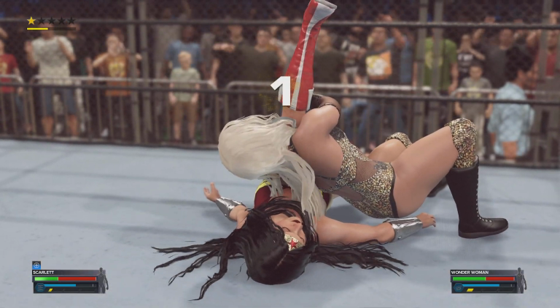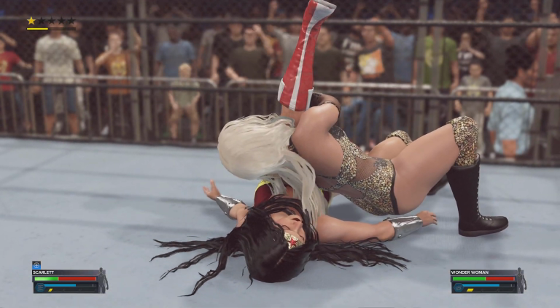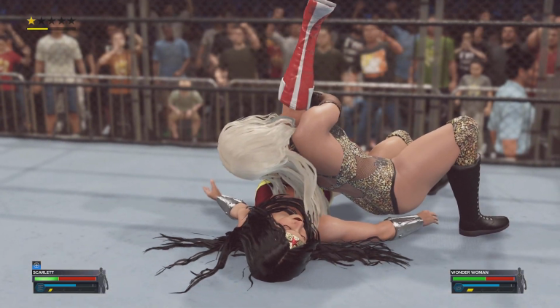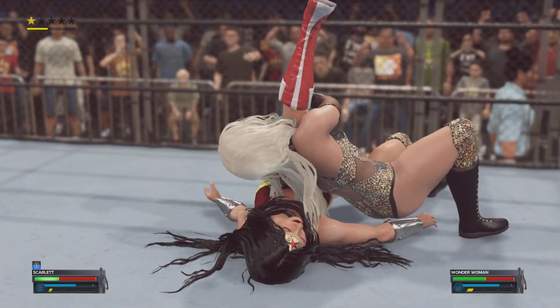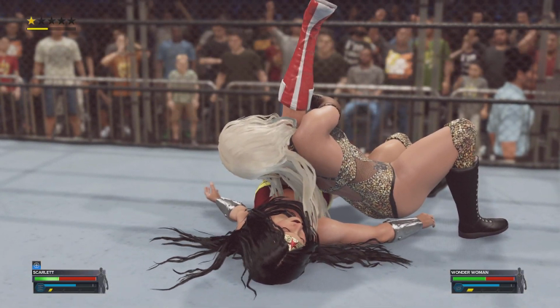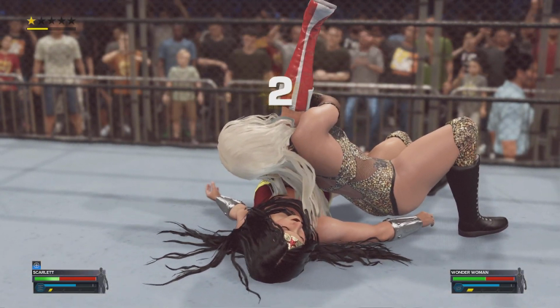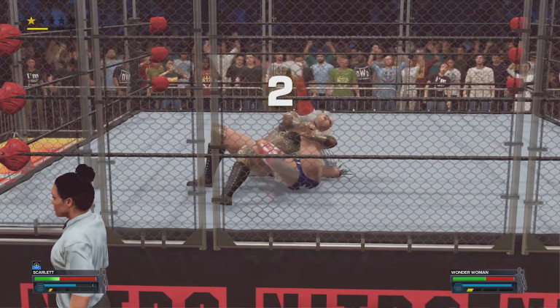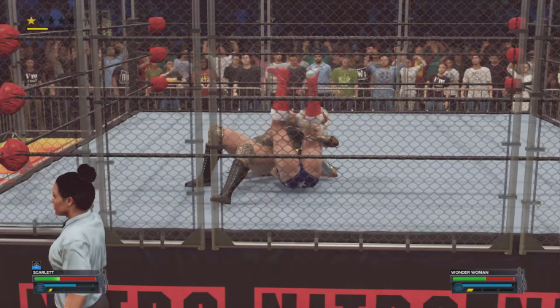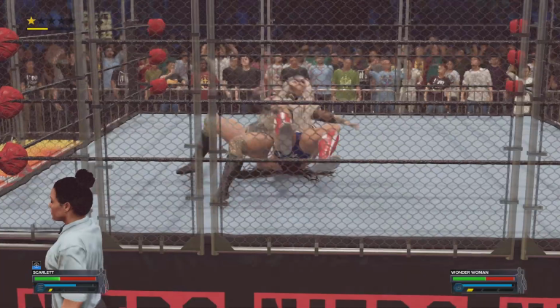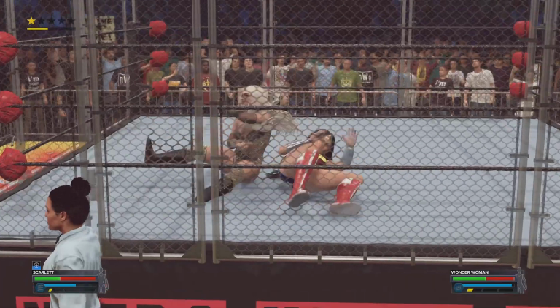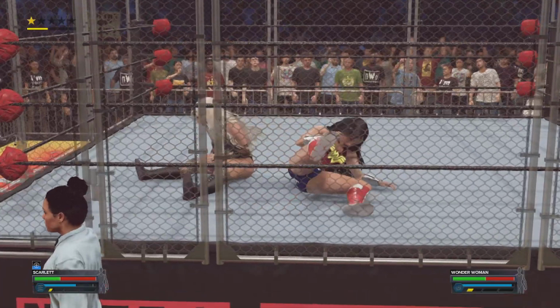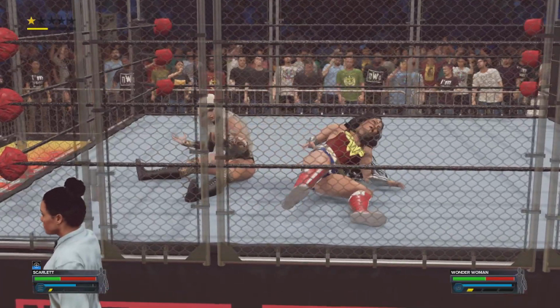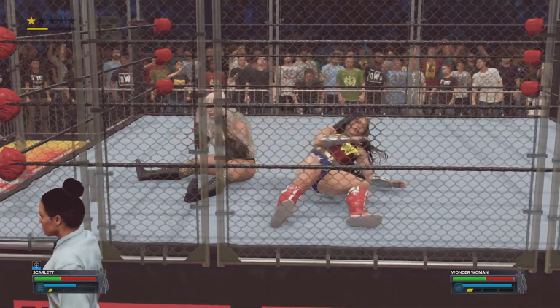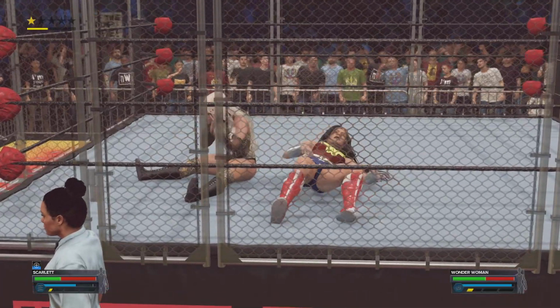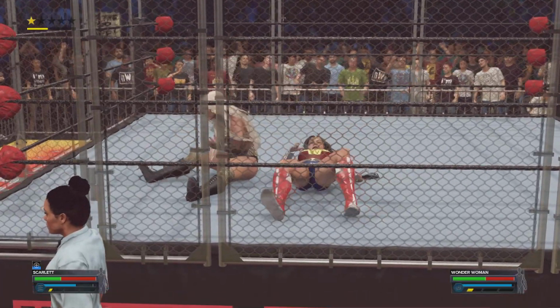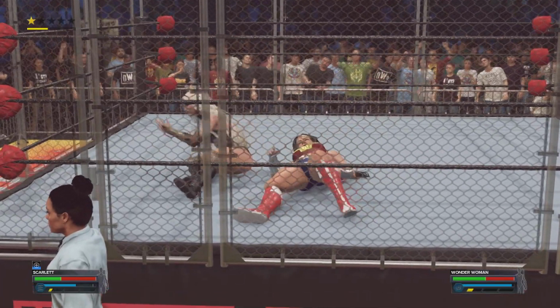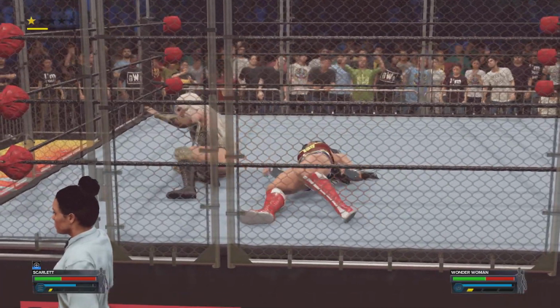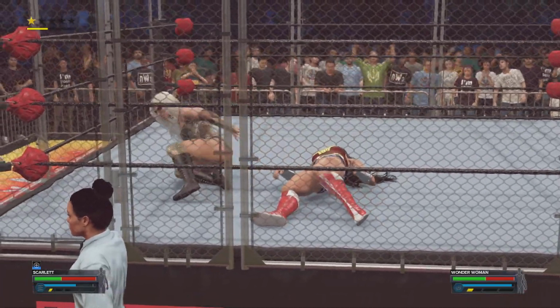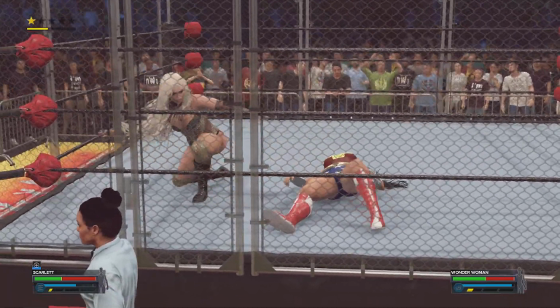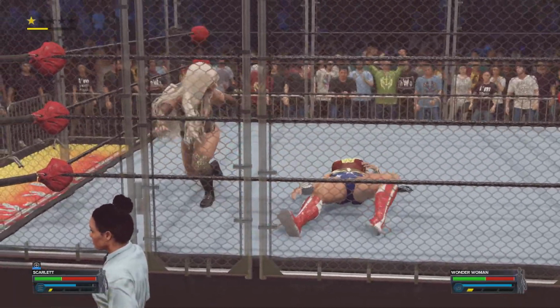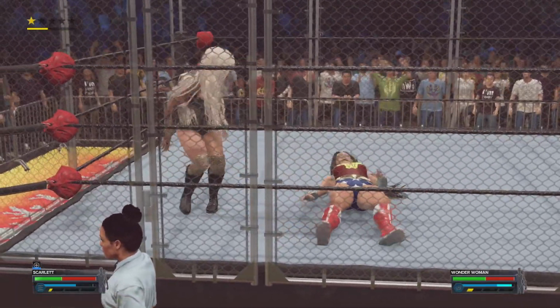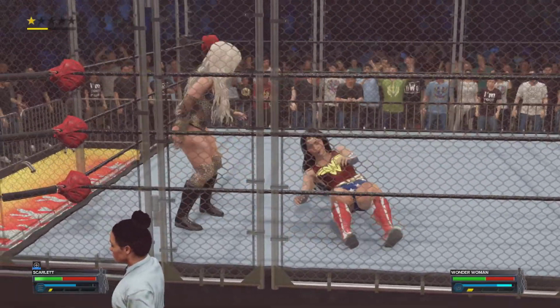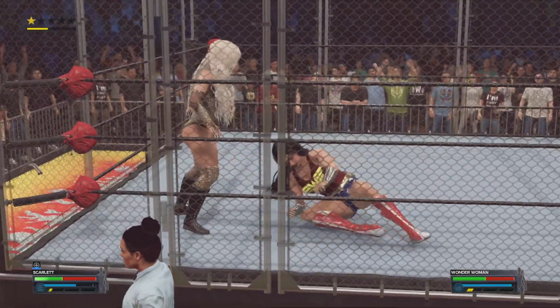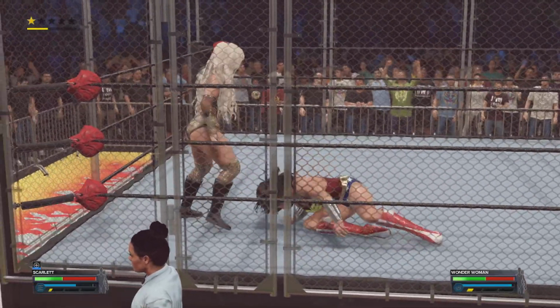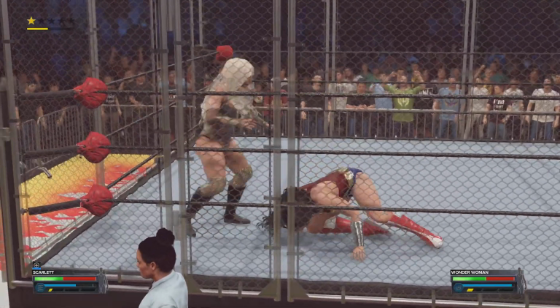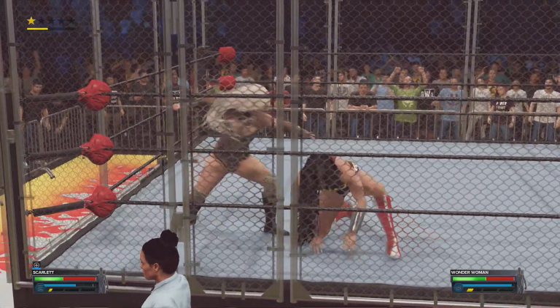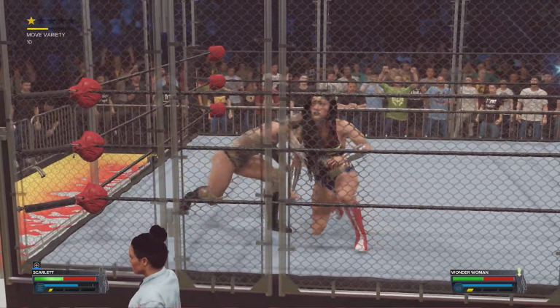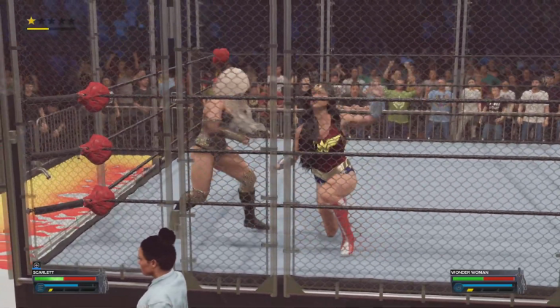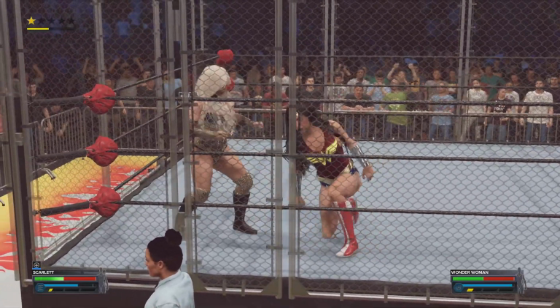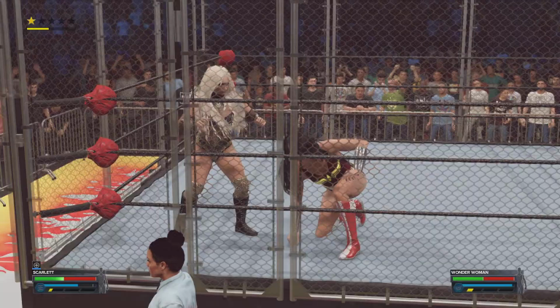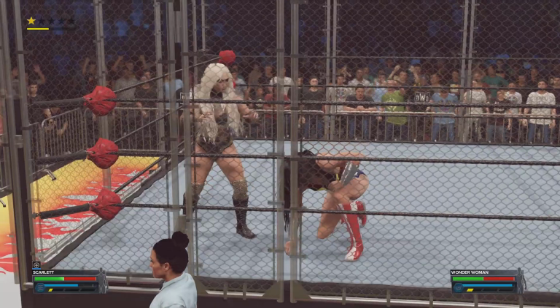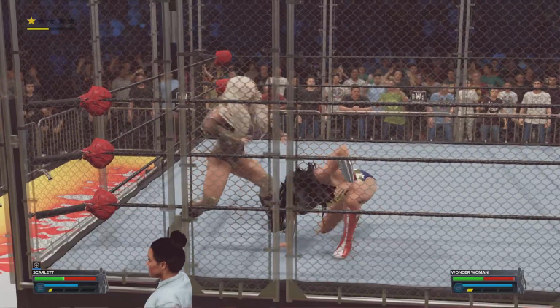One, two — she kicks out with authority after two. Very close. The stage is clearly set again.